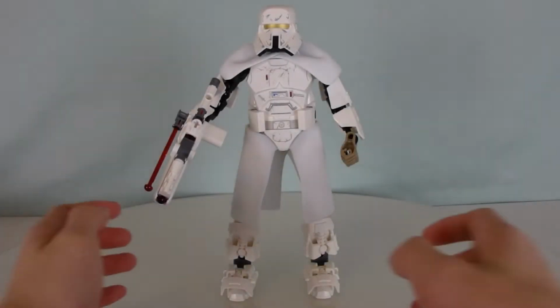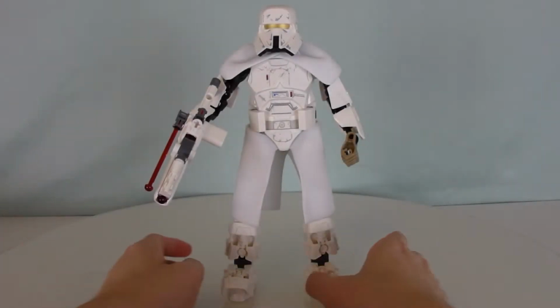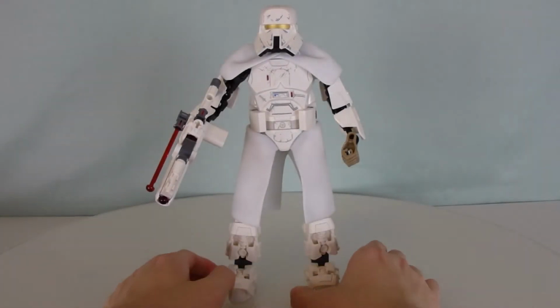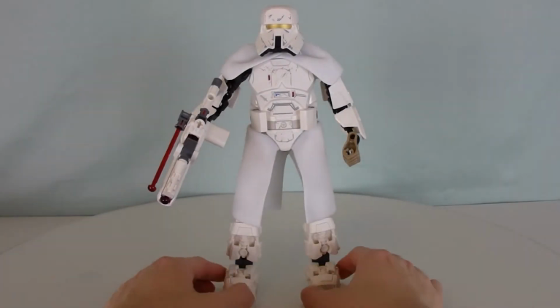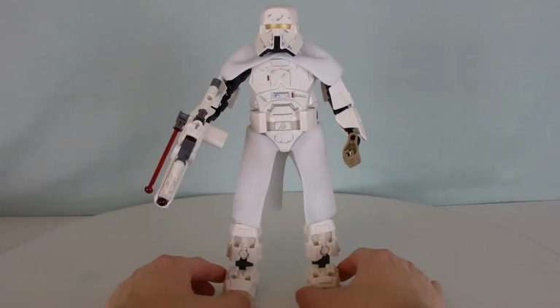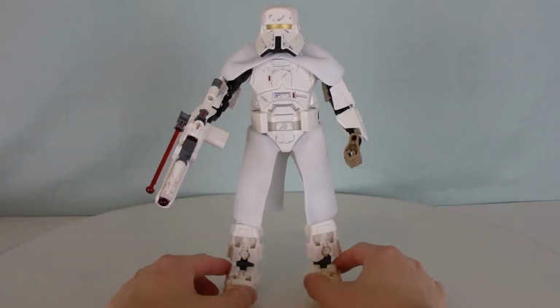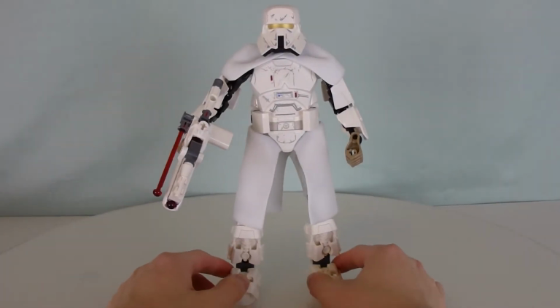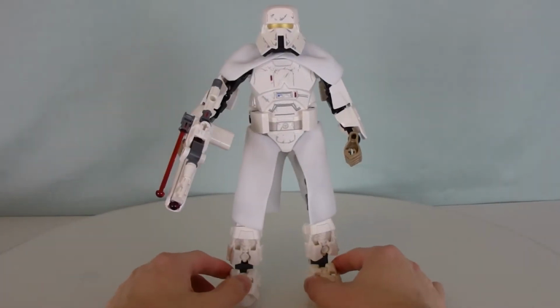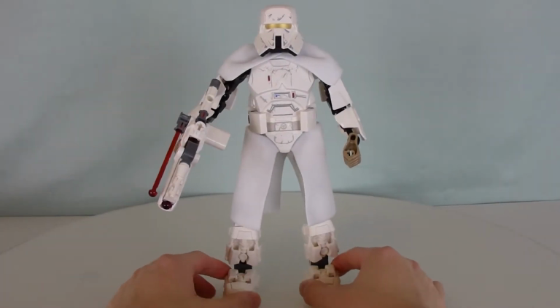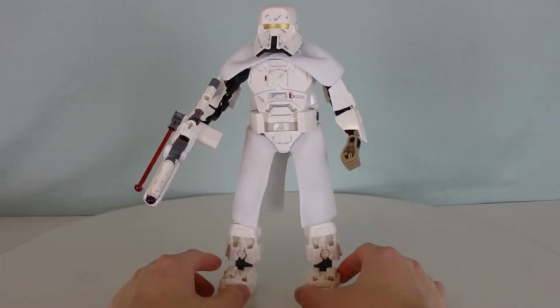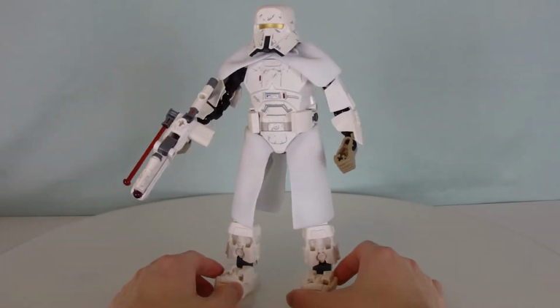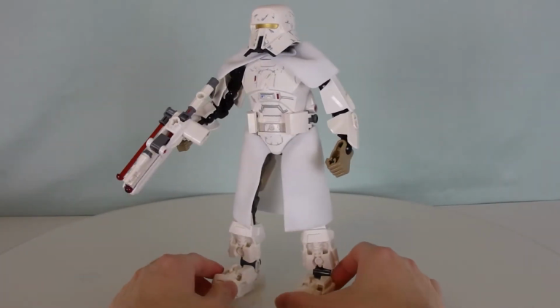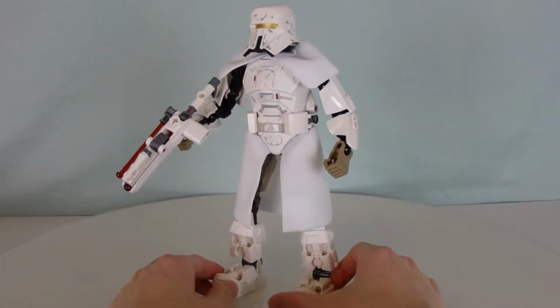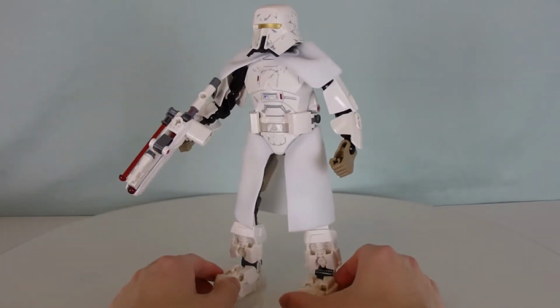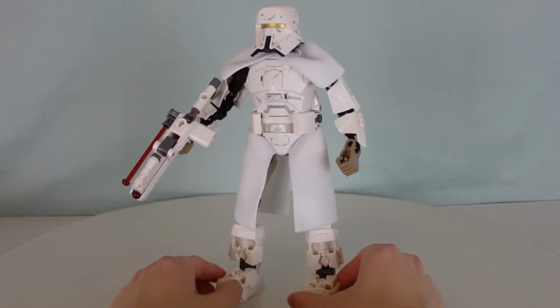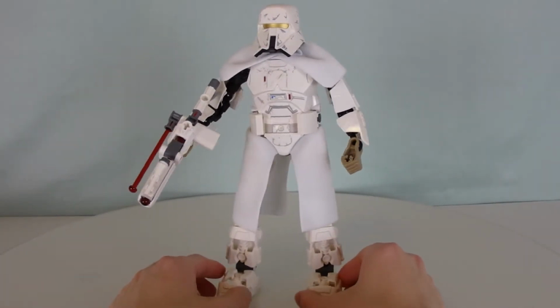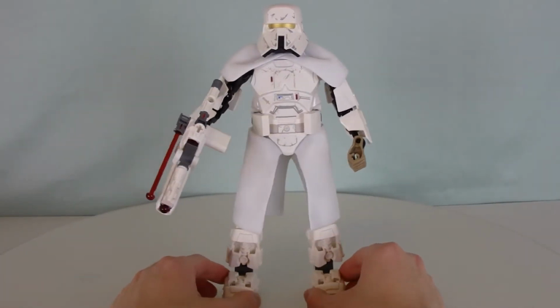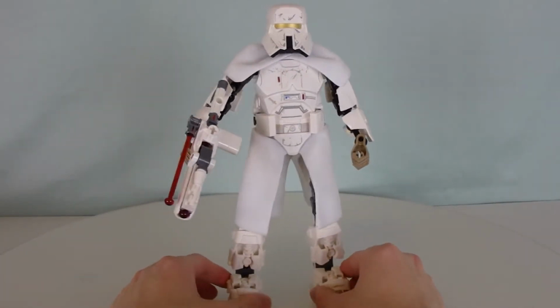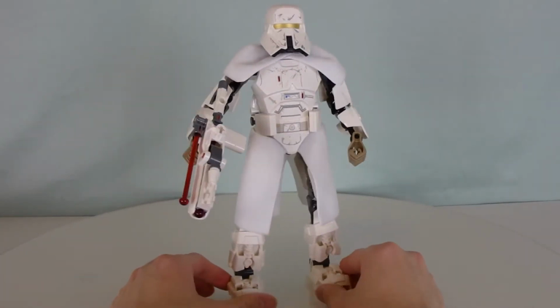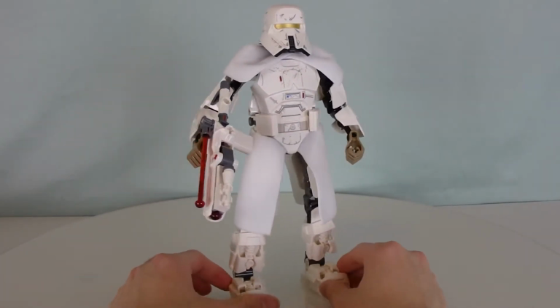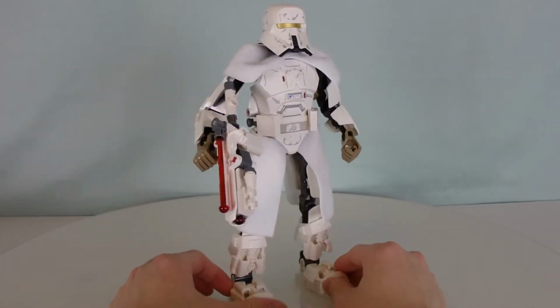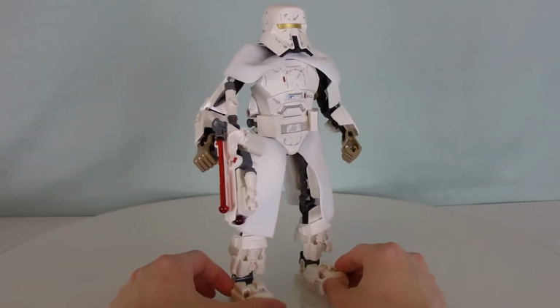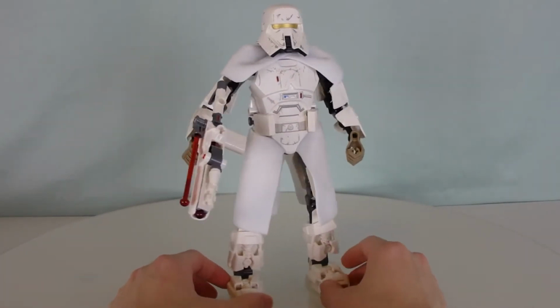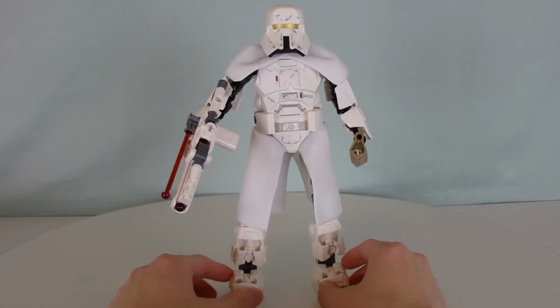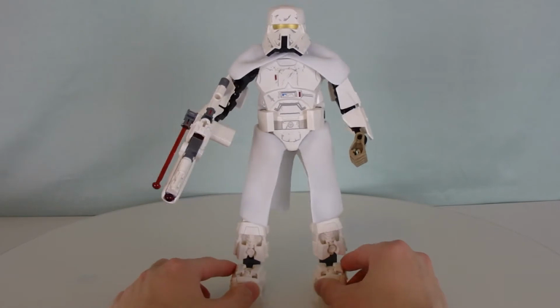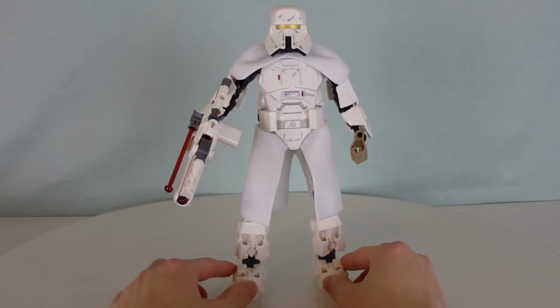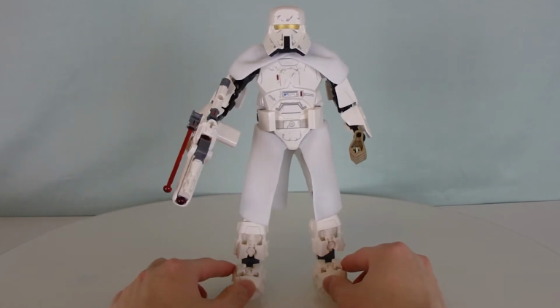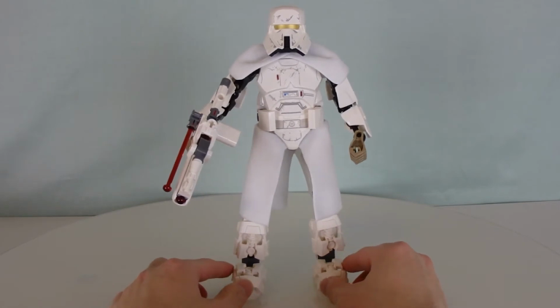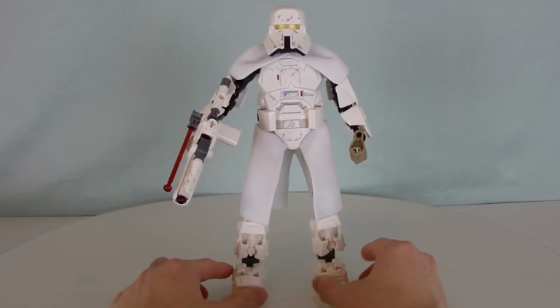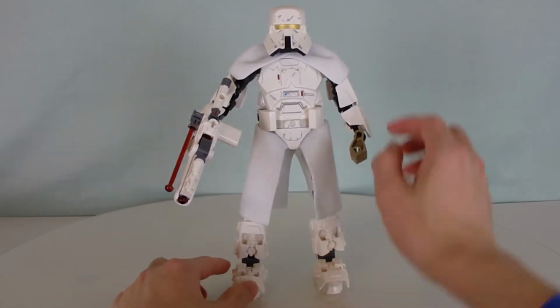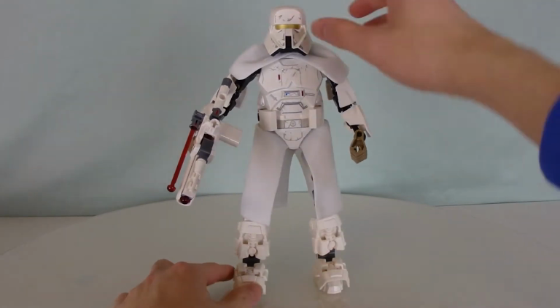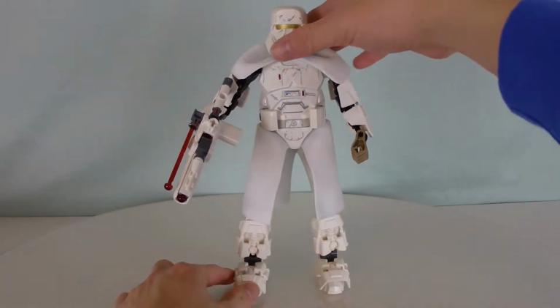Hello, hello, everybody. For today's Buildable Figure, we're looking at the Range Trooper.